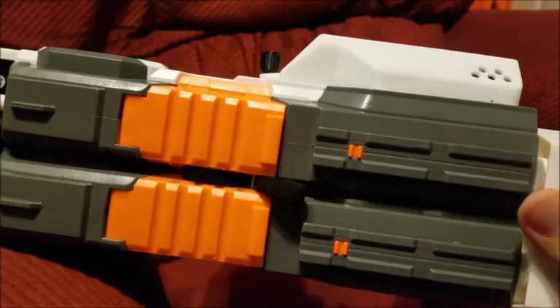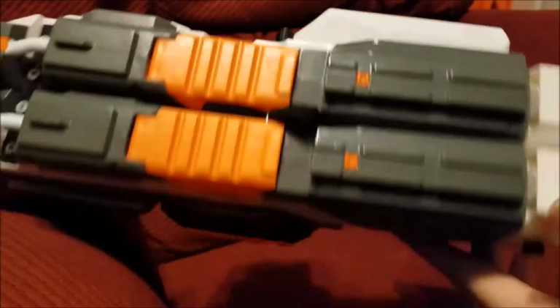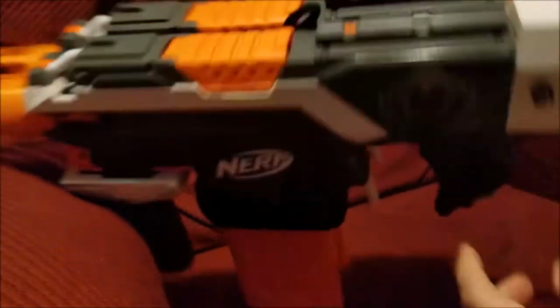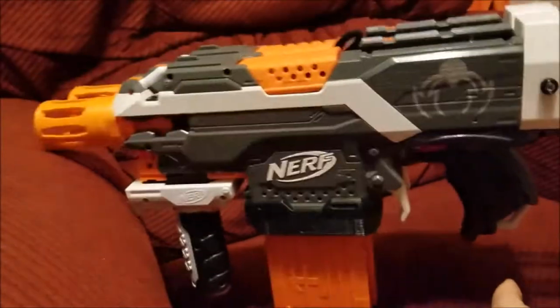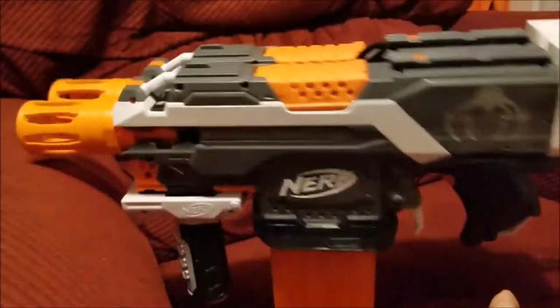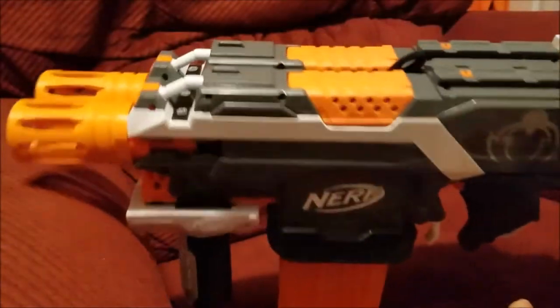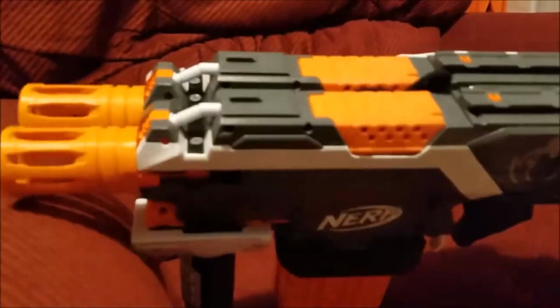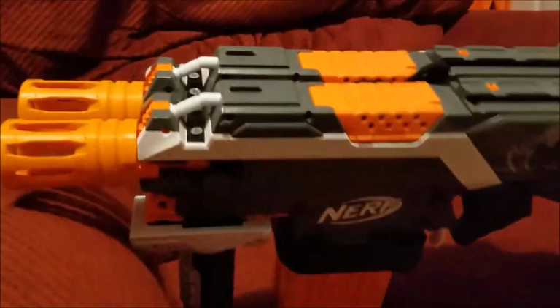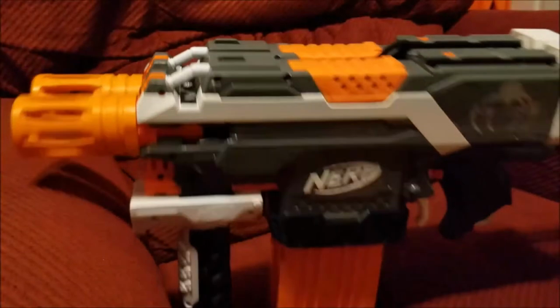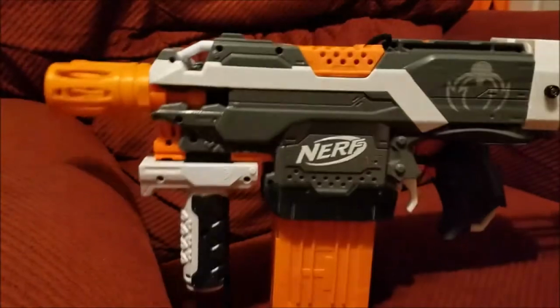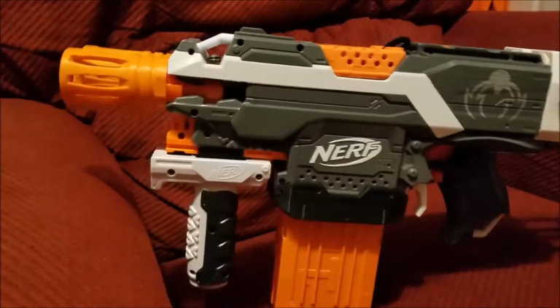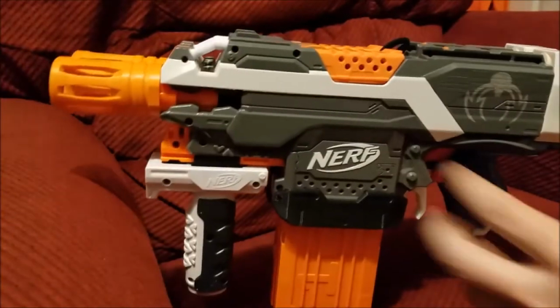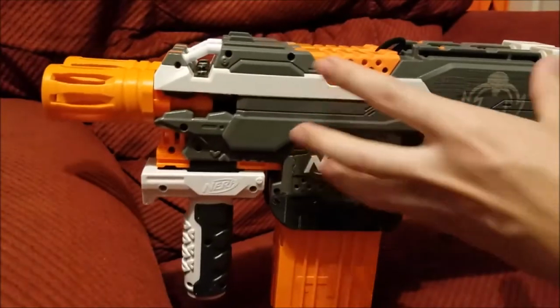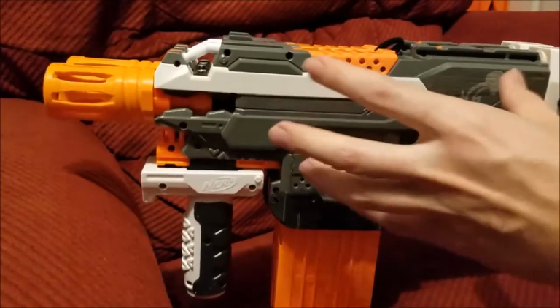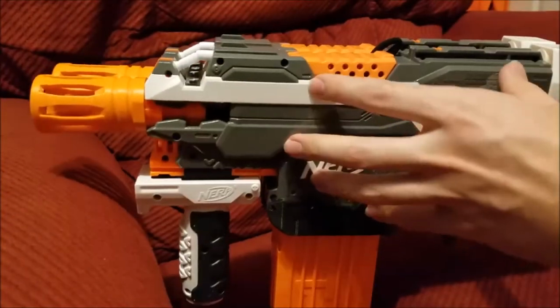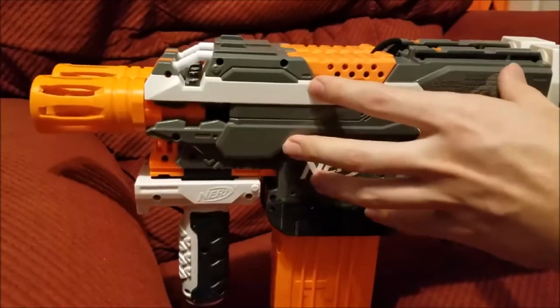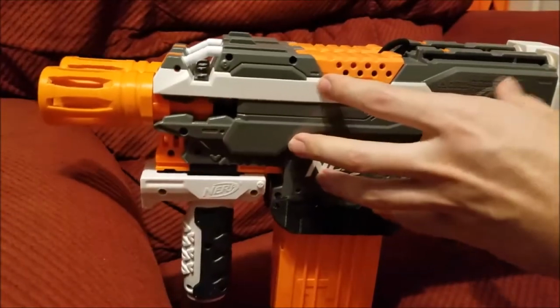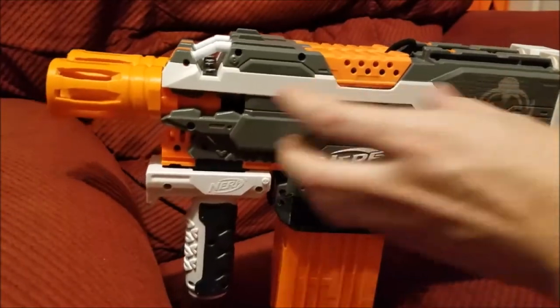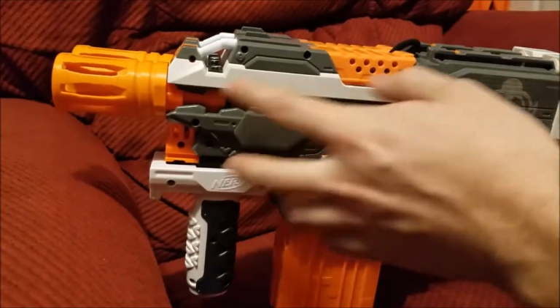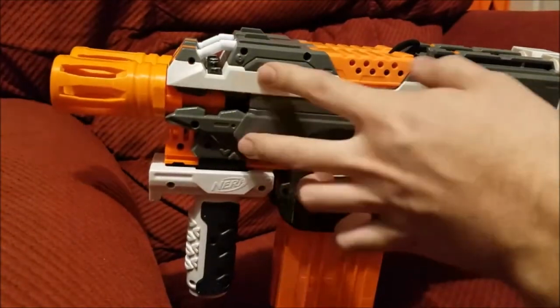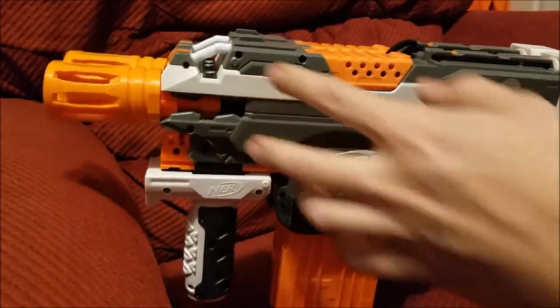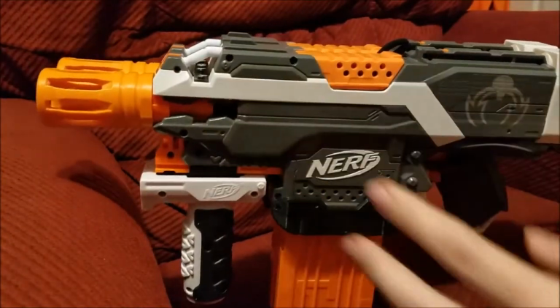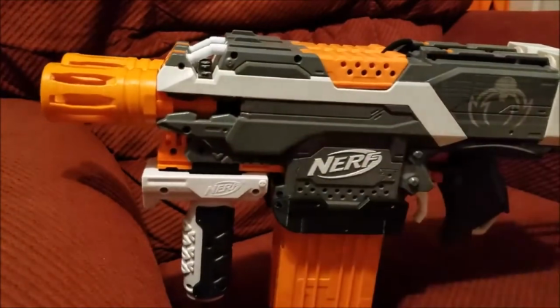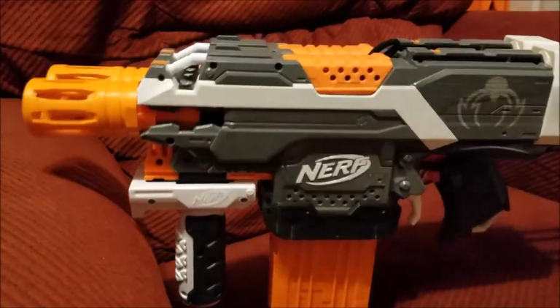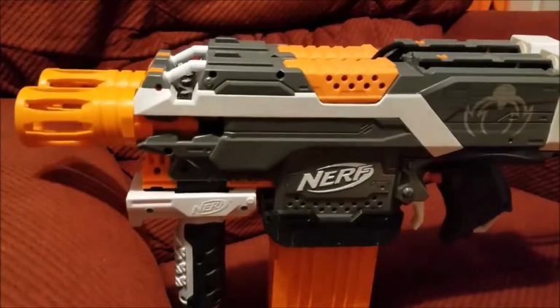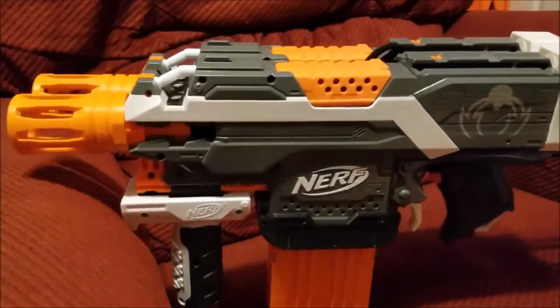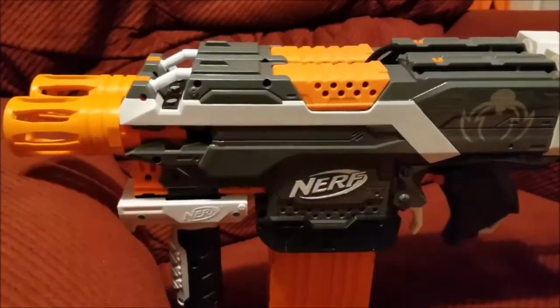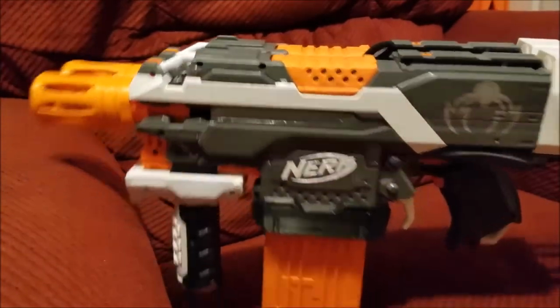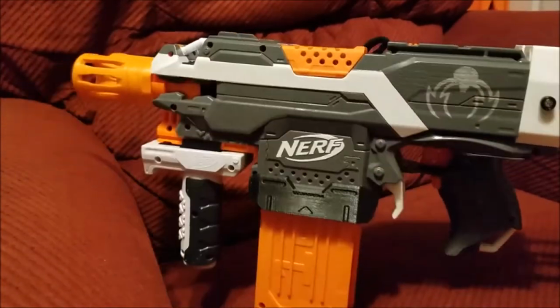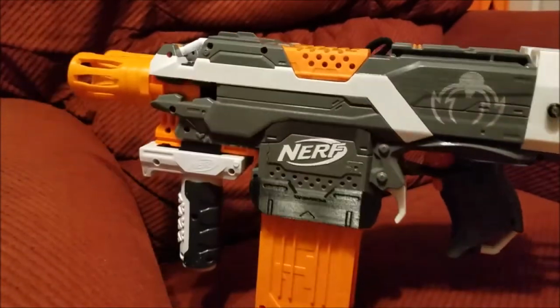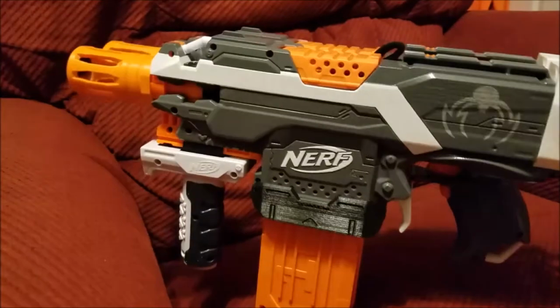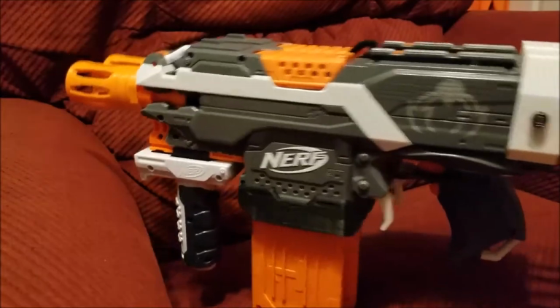Thankfully, since it's bolted to another Strife and it's got the entire other shell, and even the cage really supports it quite a bit, it's not a big deal structurally.